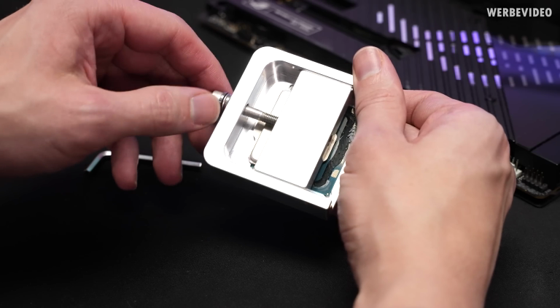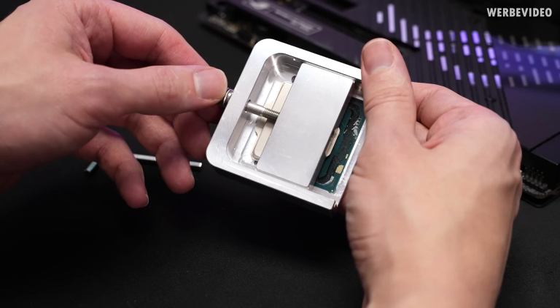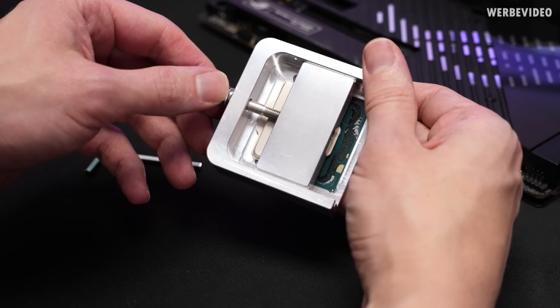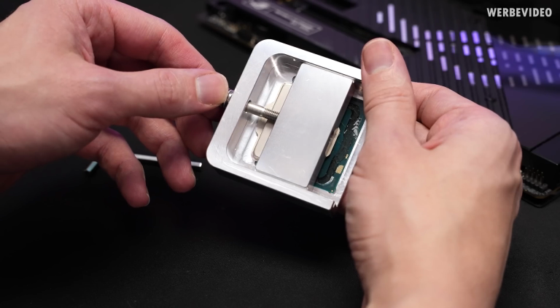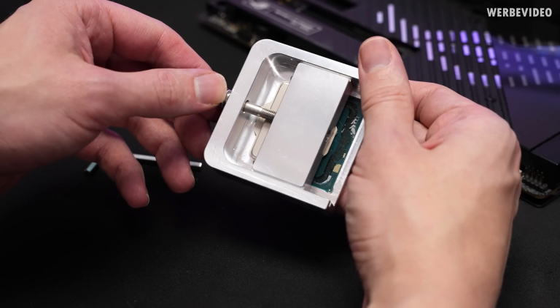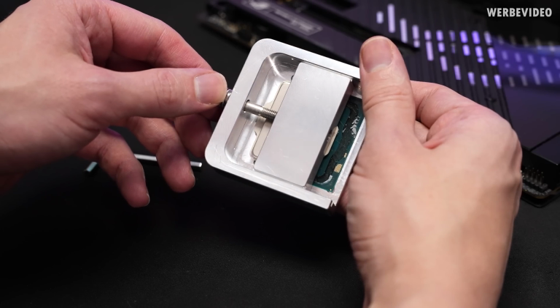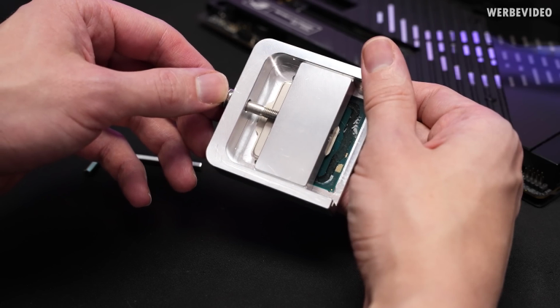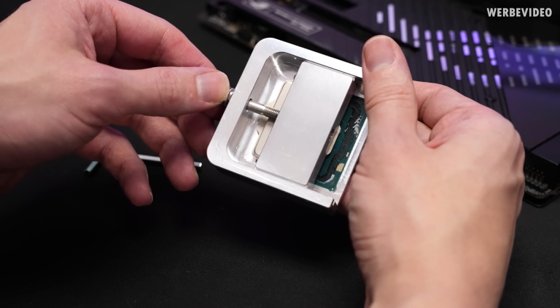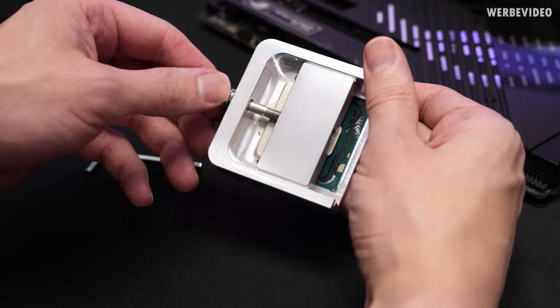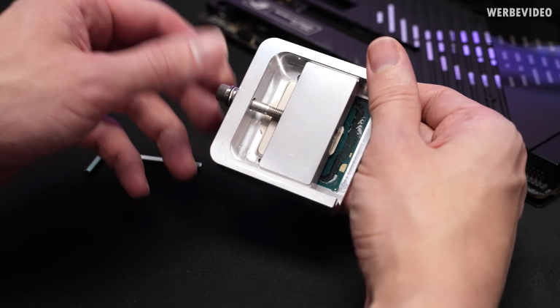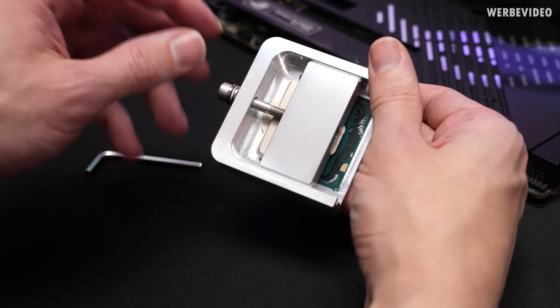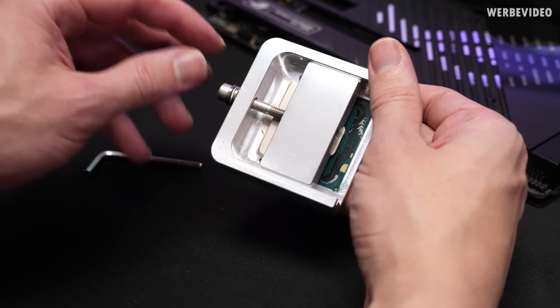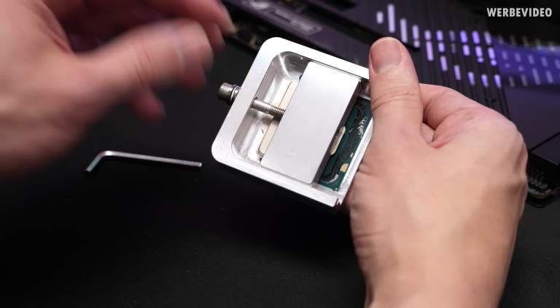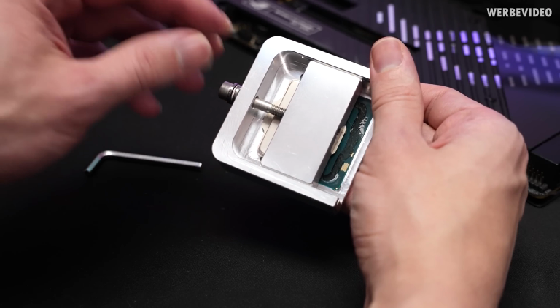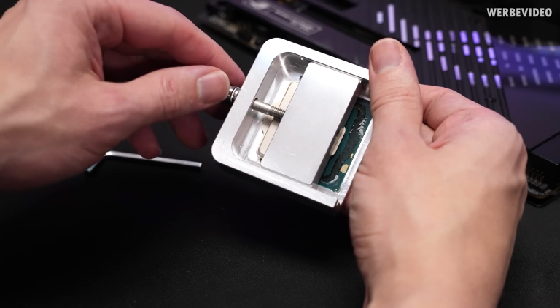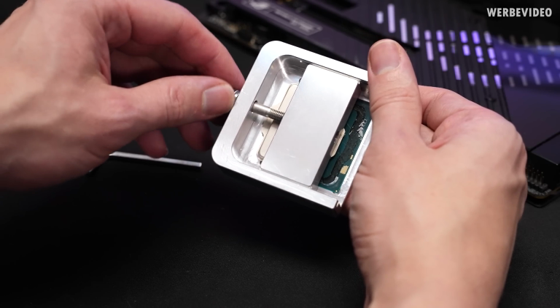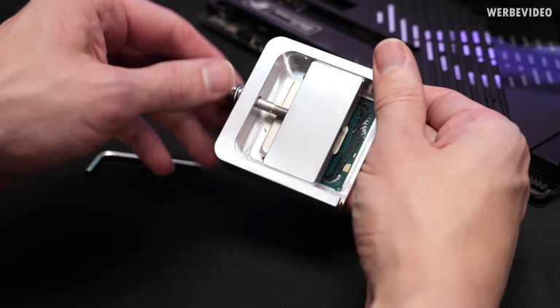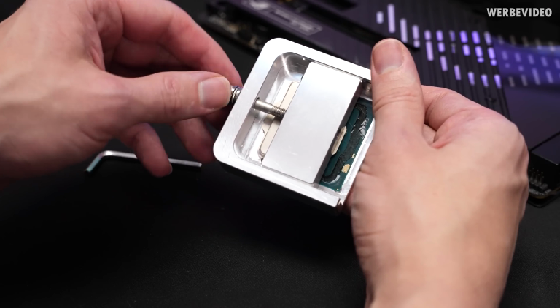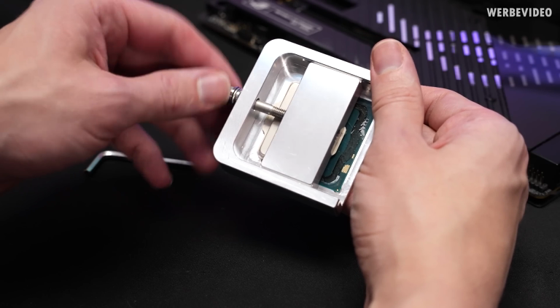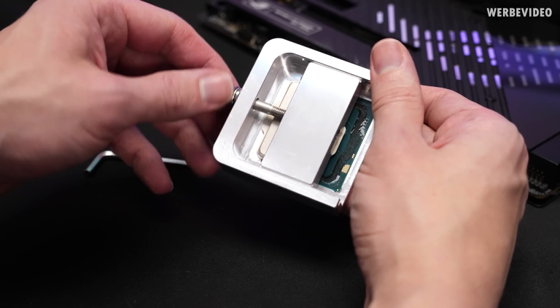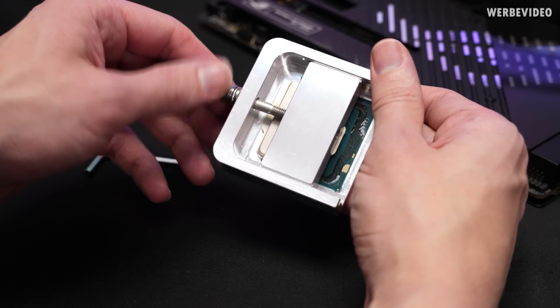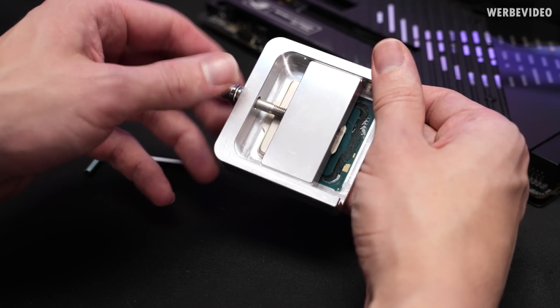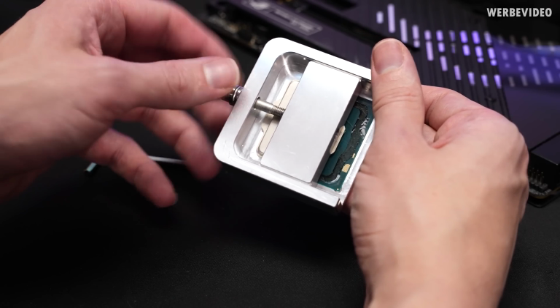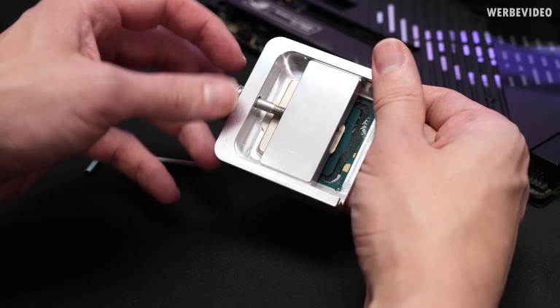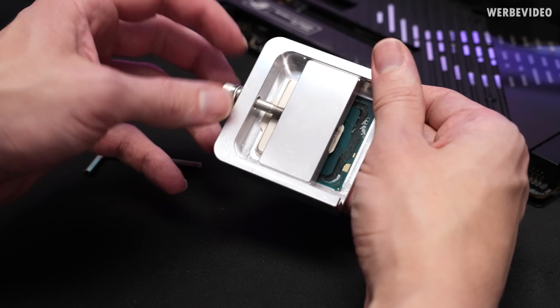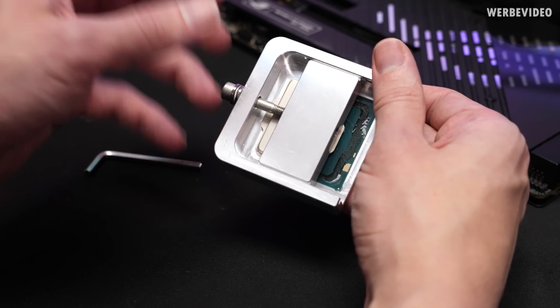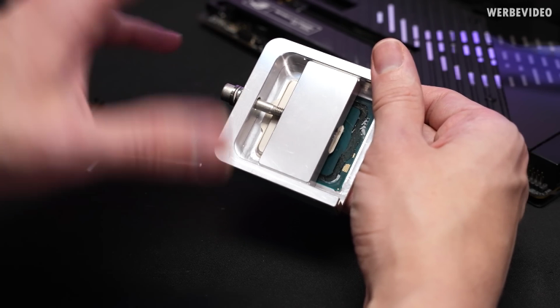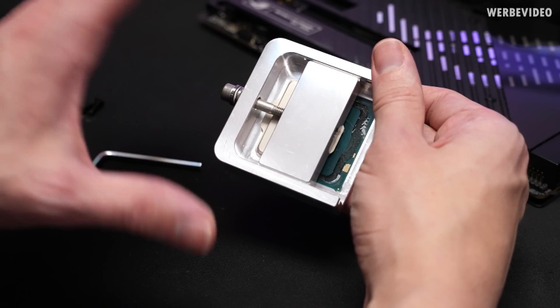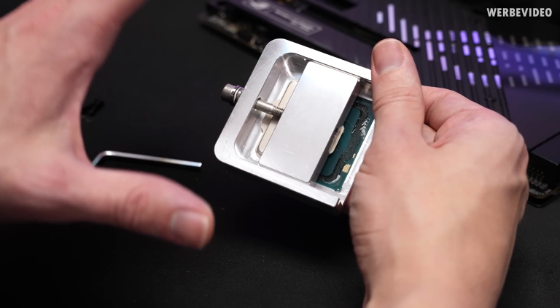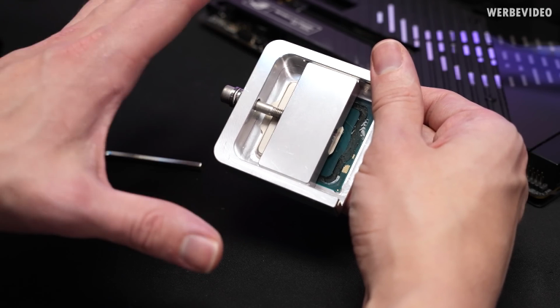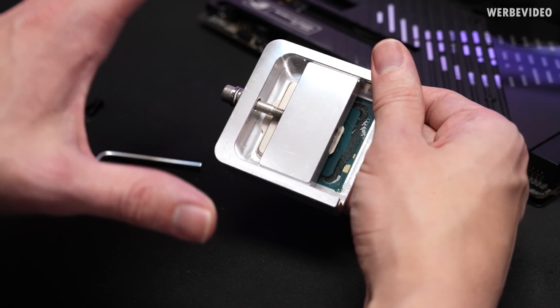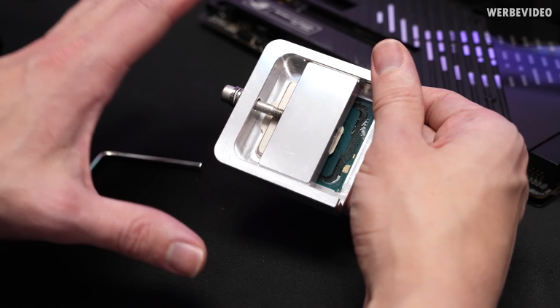At a certain point you will also notice that there is no force needed anymore — you can turn it by hand and then you know the CPU is delided.